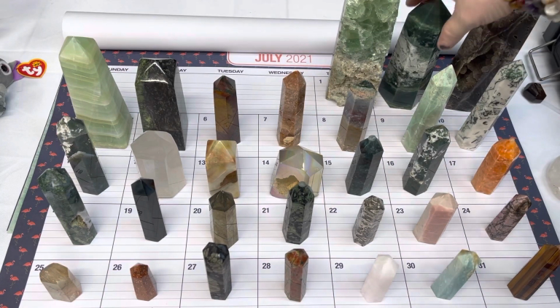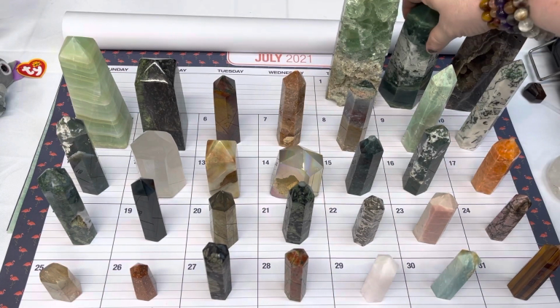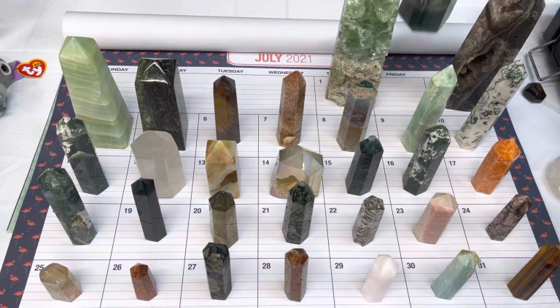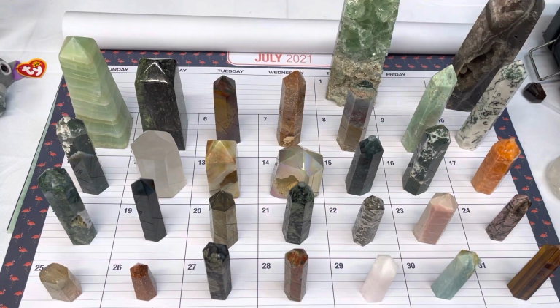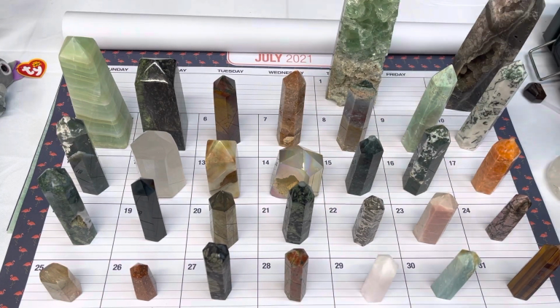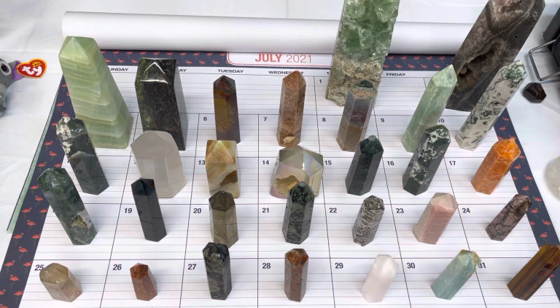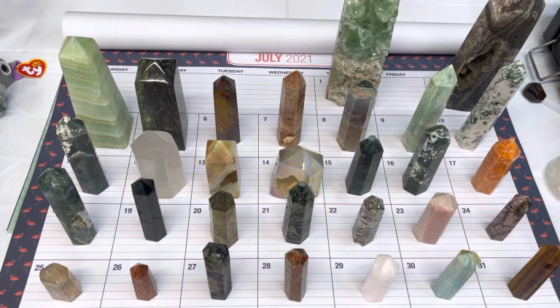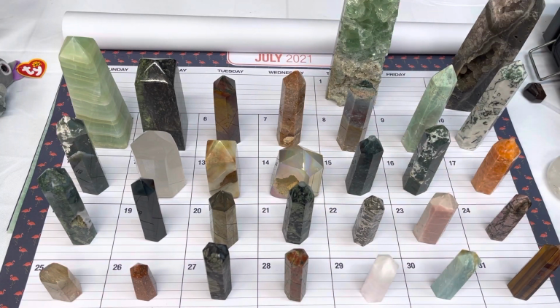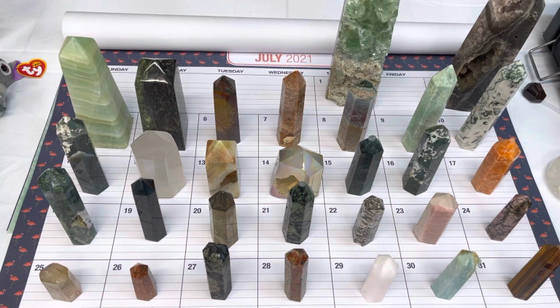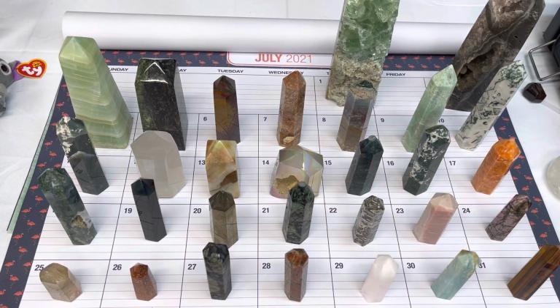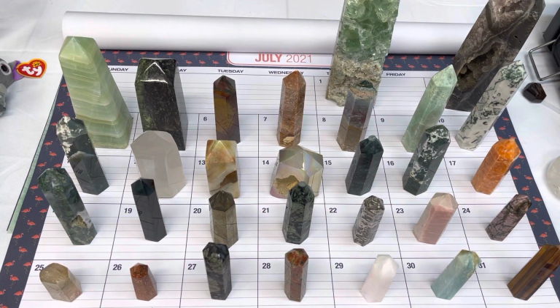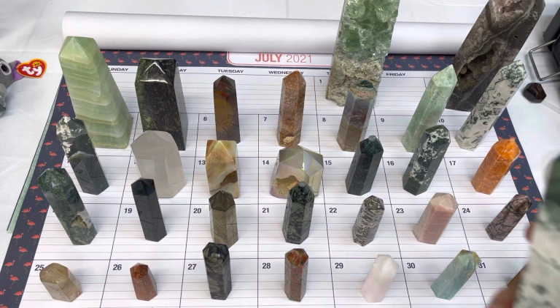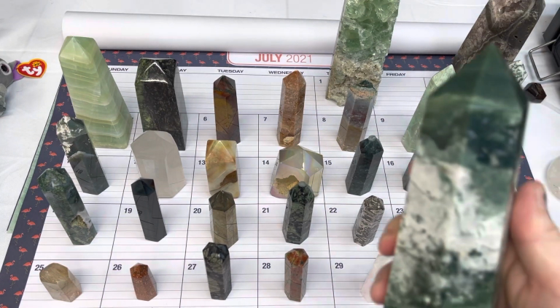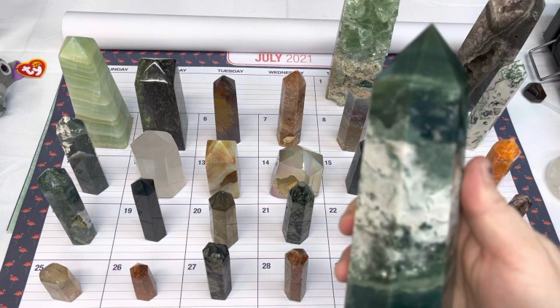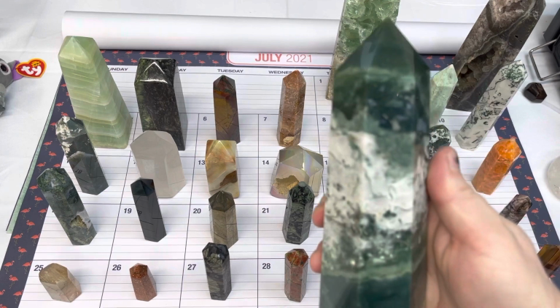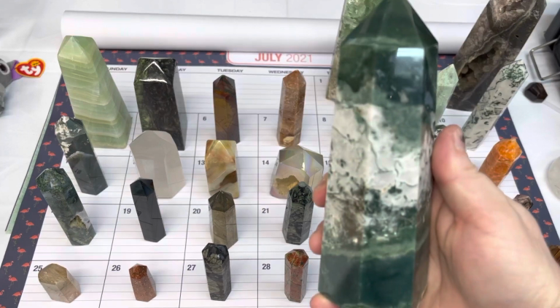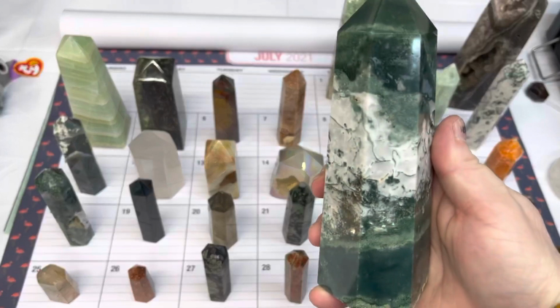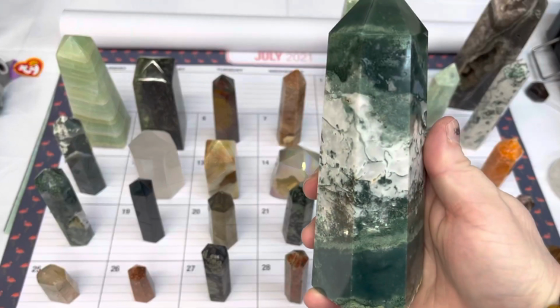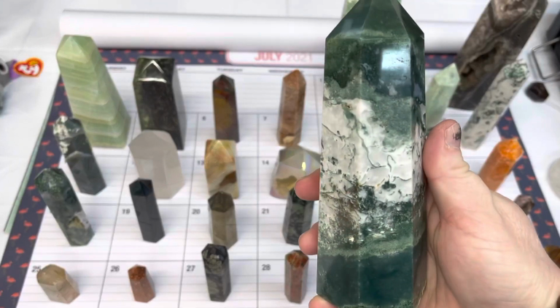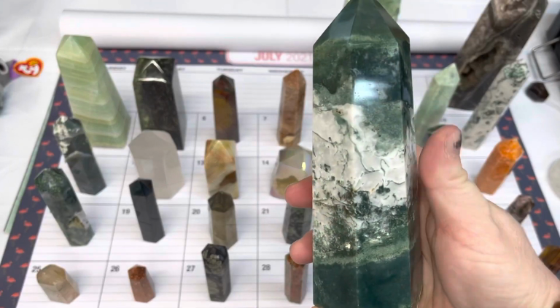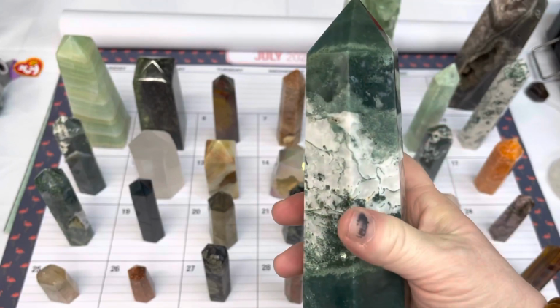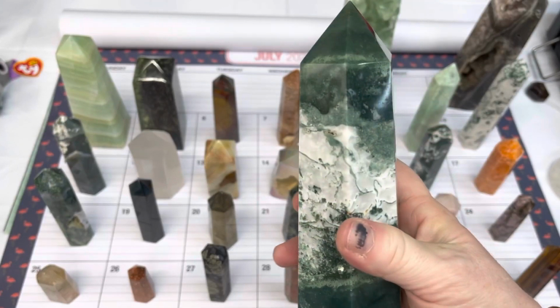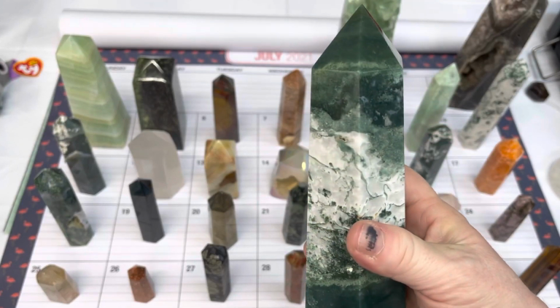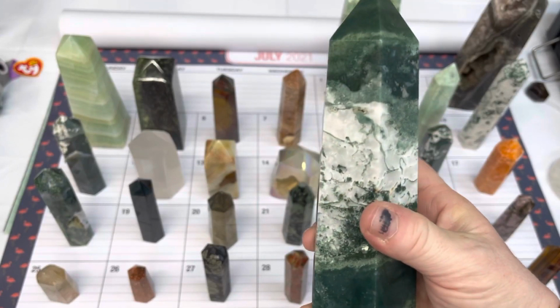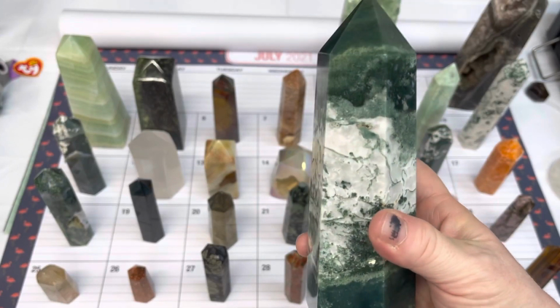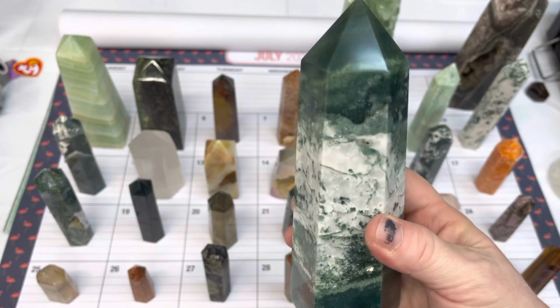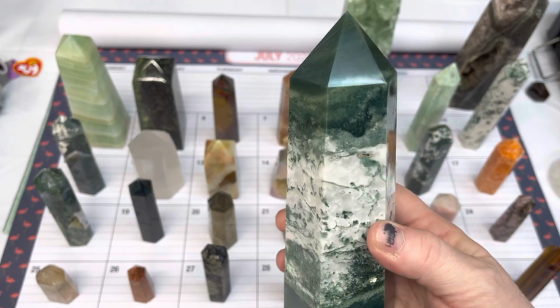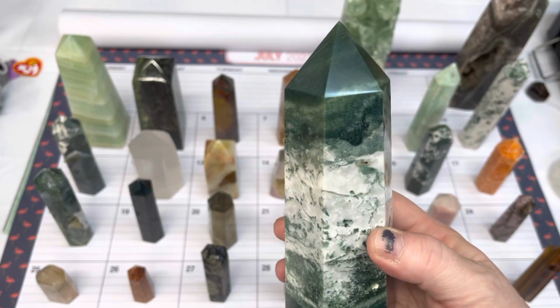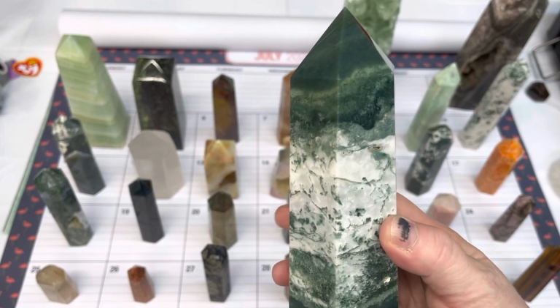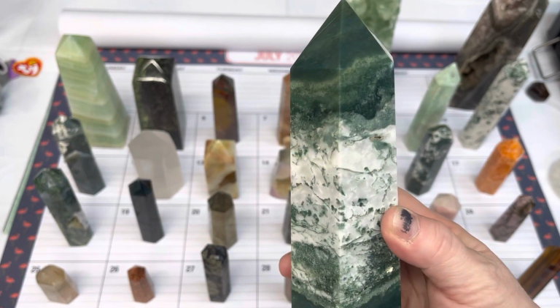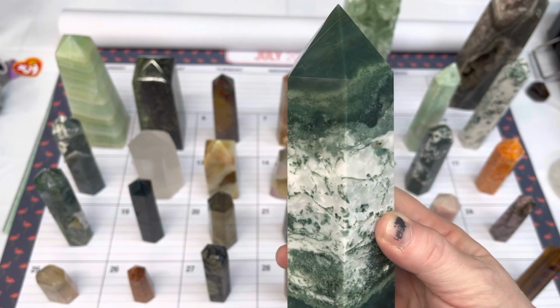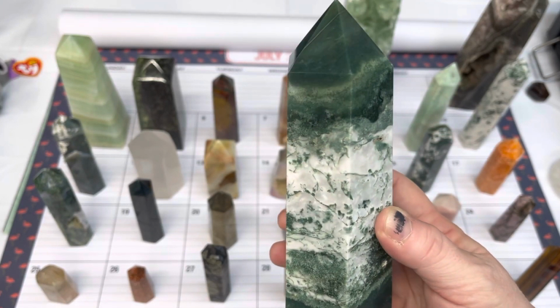On number two, we have a moss agate tower. This one is available today for $65.